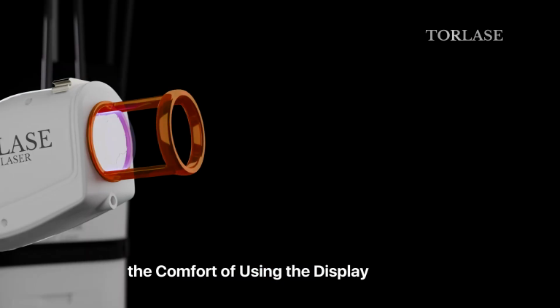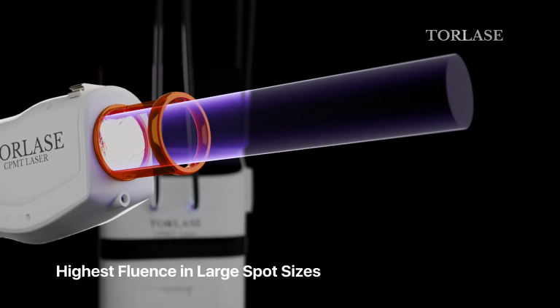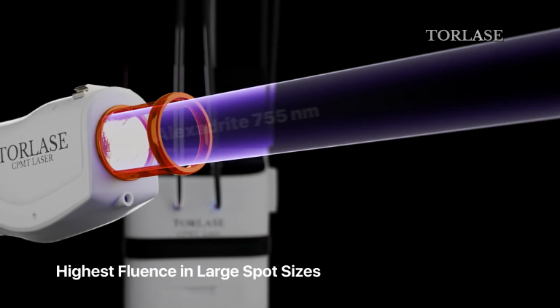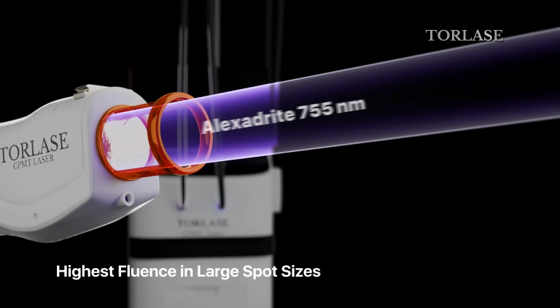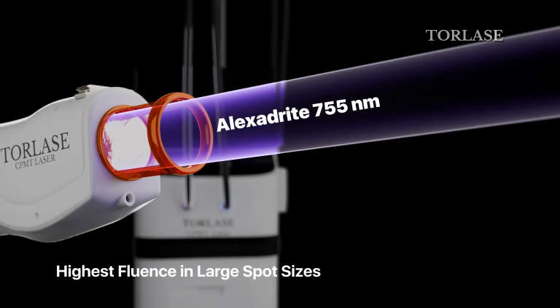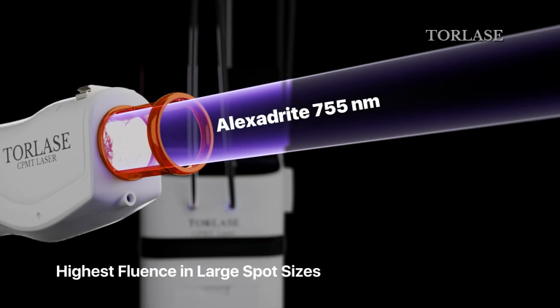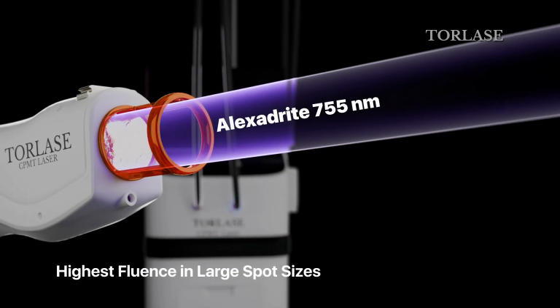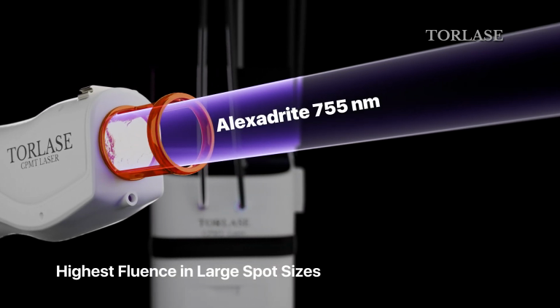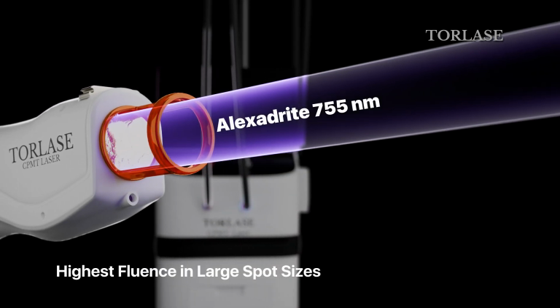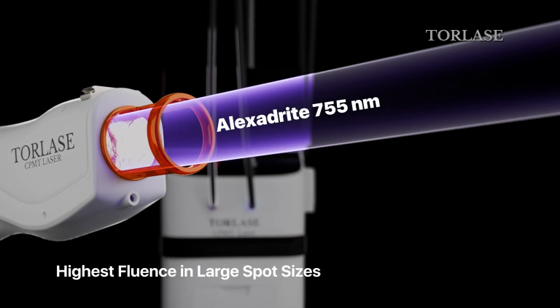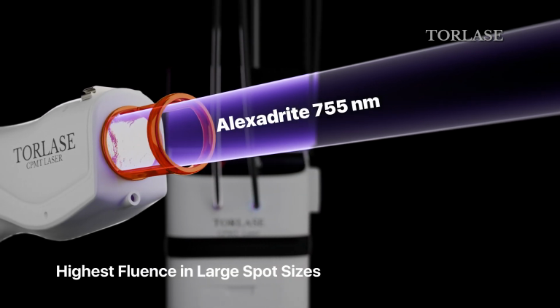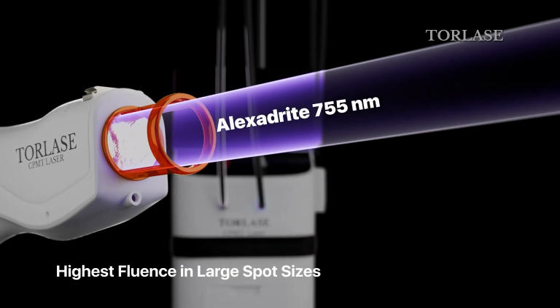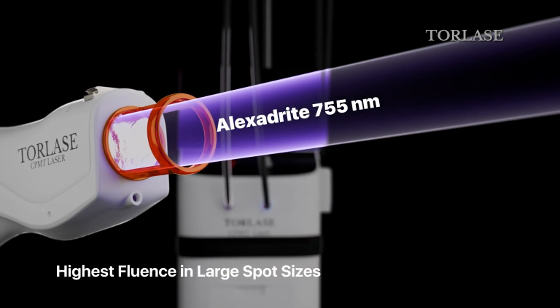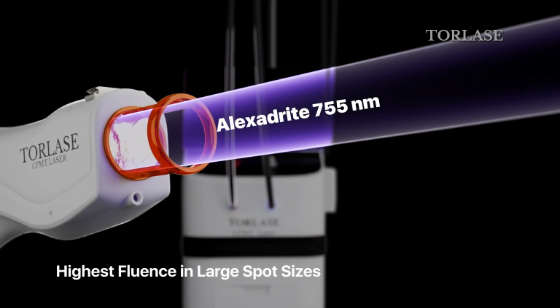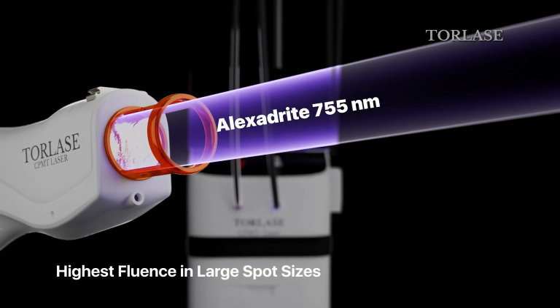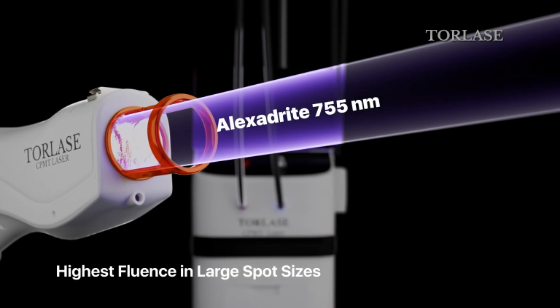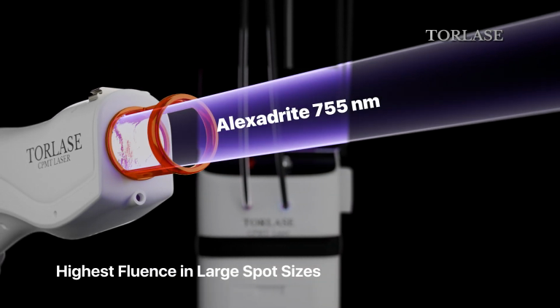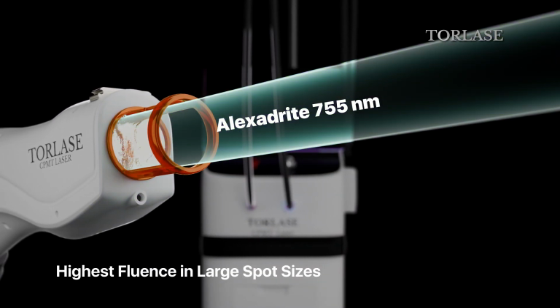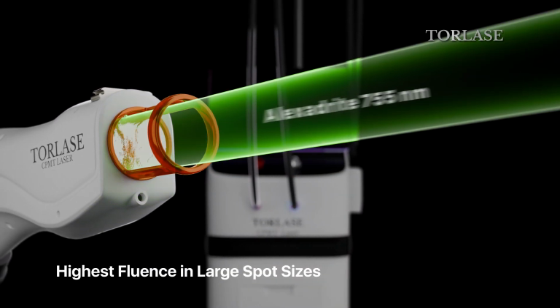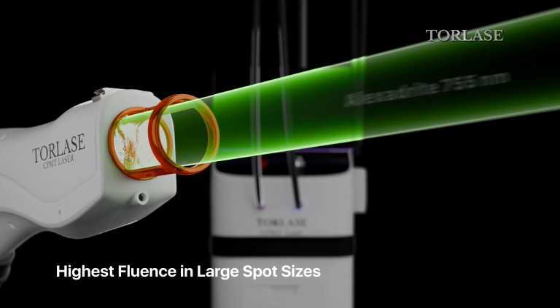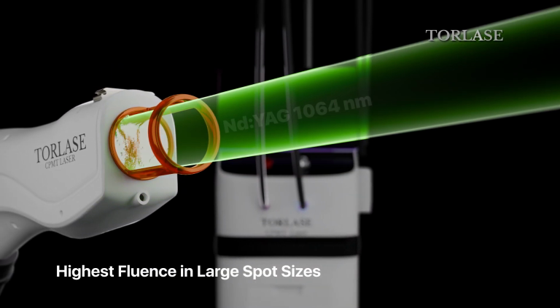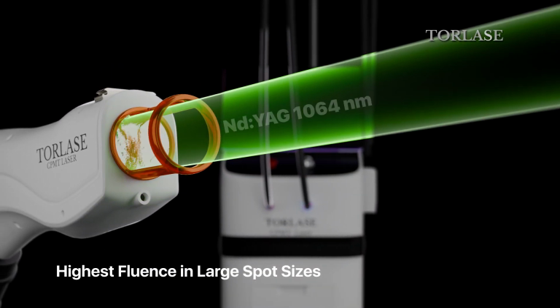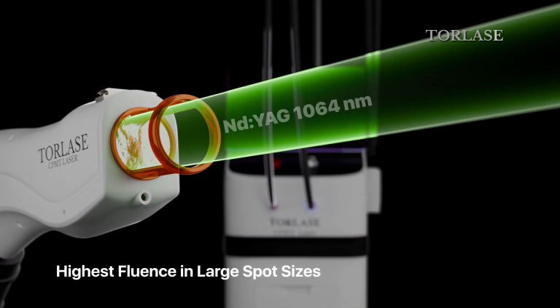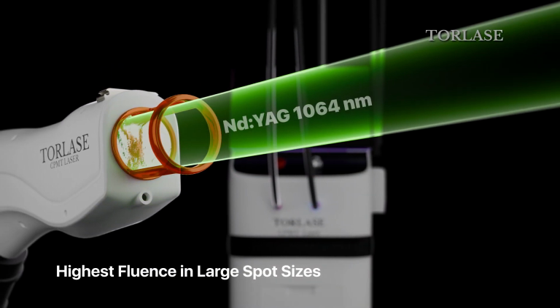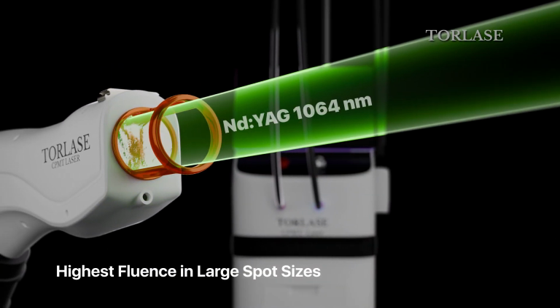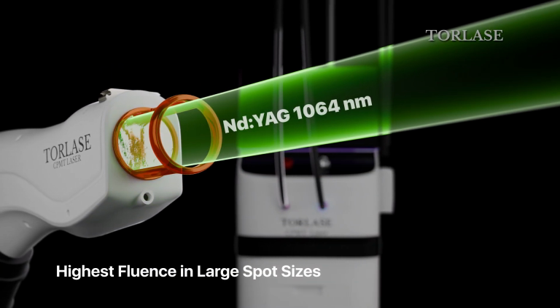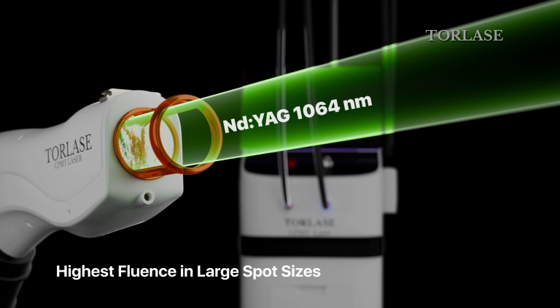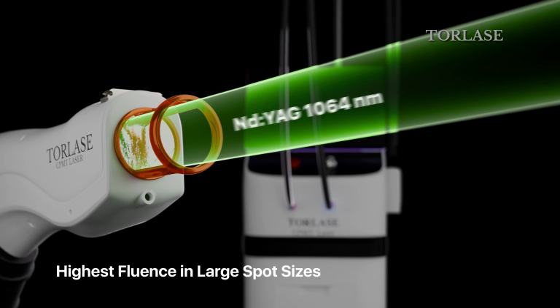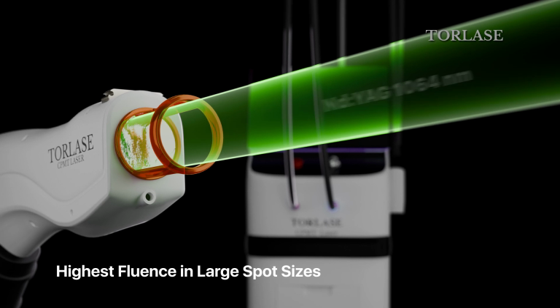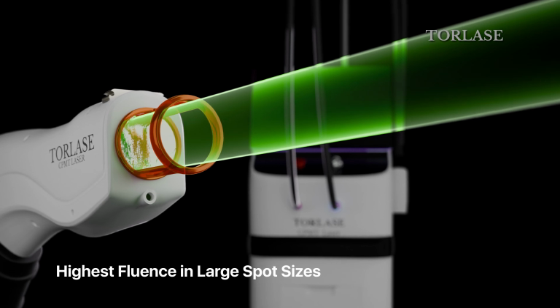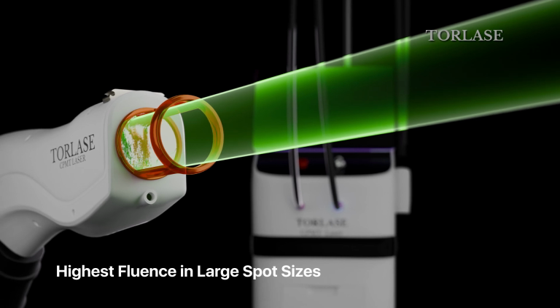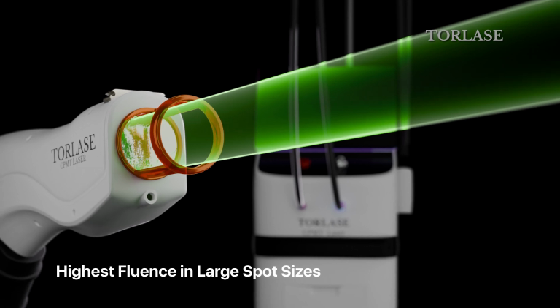One of the most powerful alexandrite and Nd:YAG lasers in the world, Torlis delivers the highest fluence across large spot sizes.